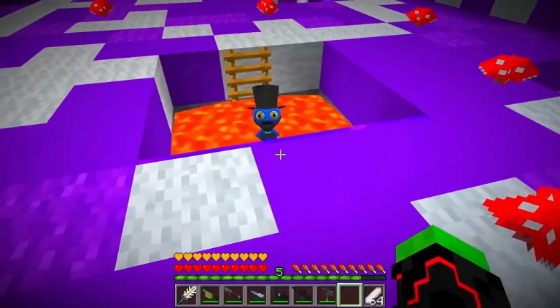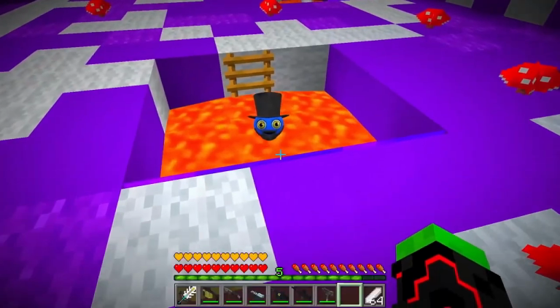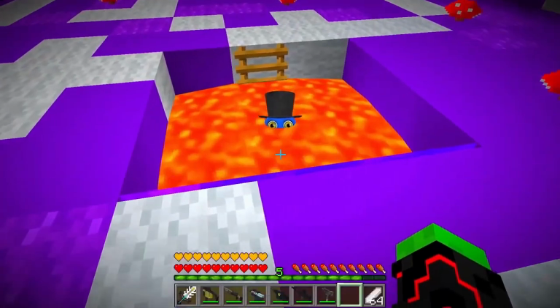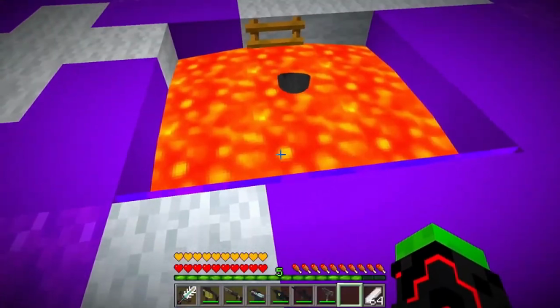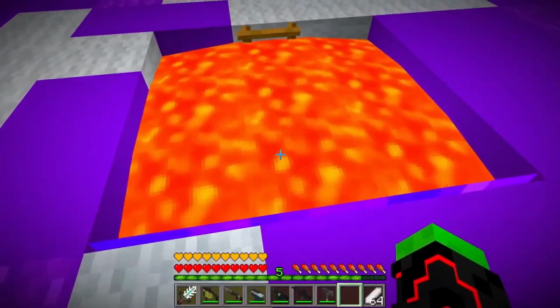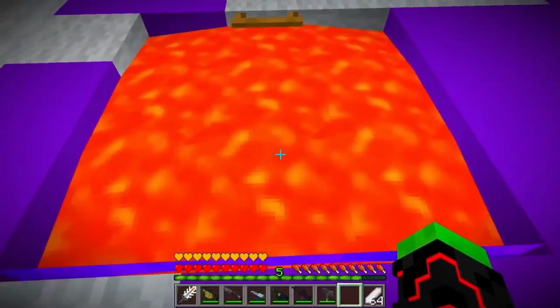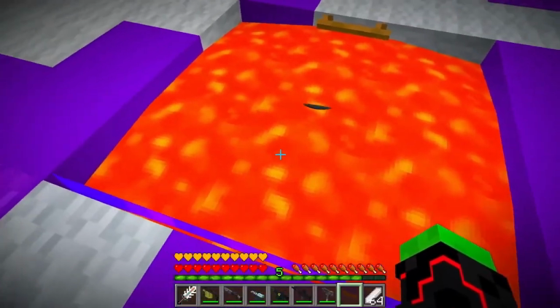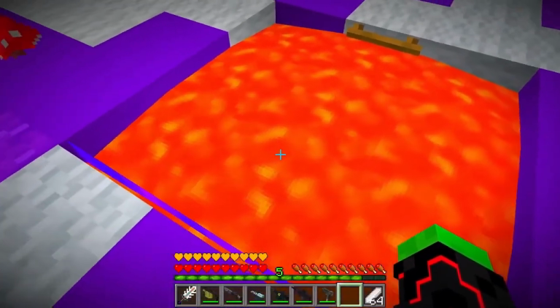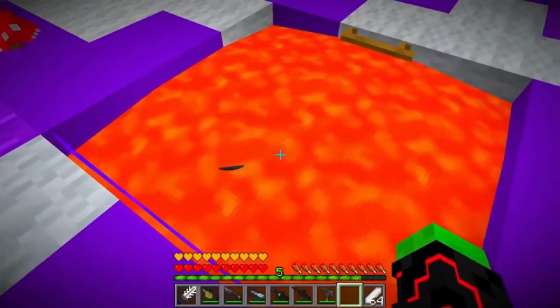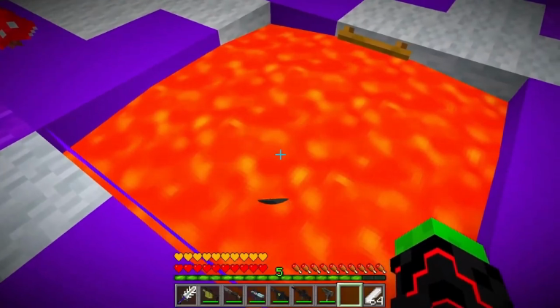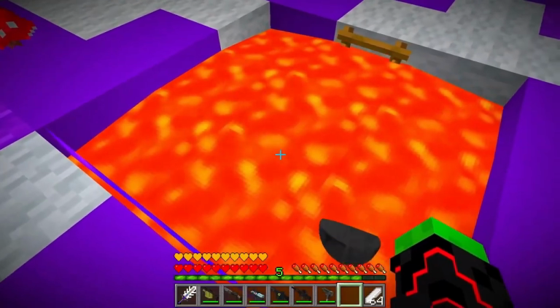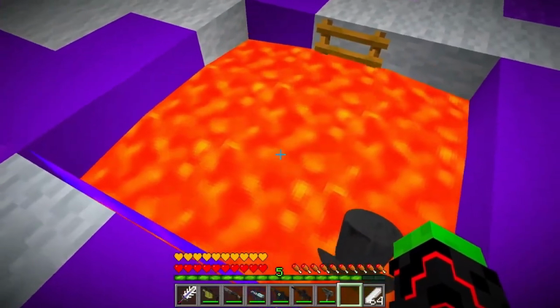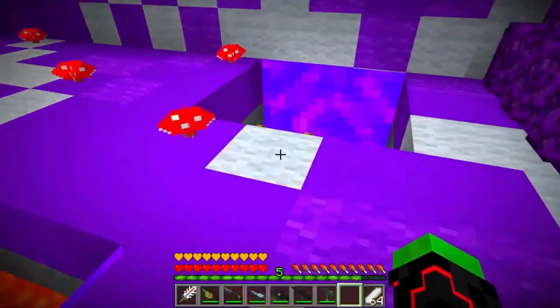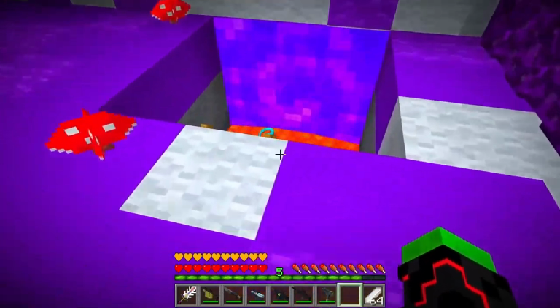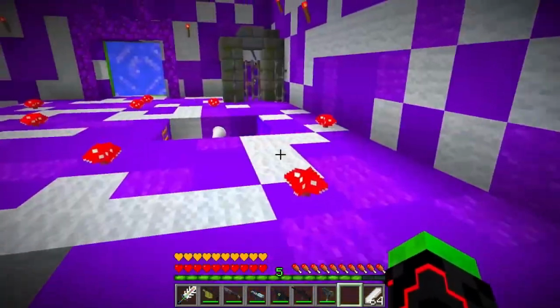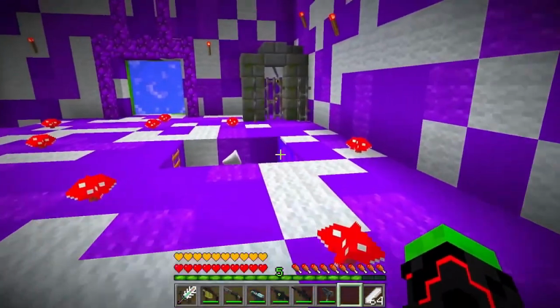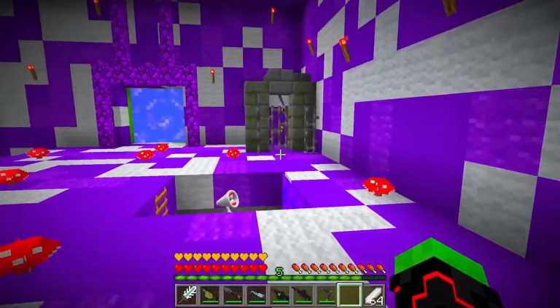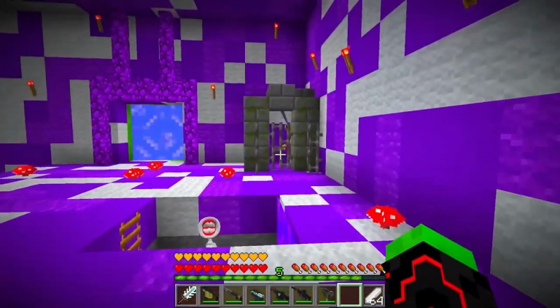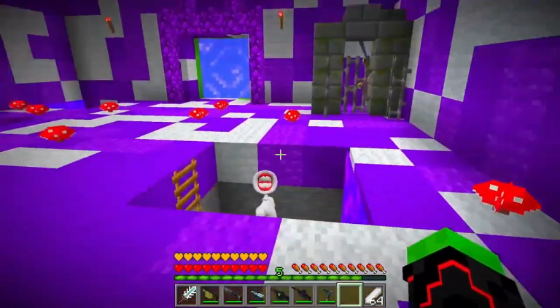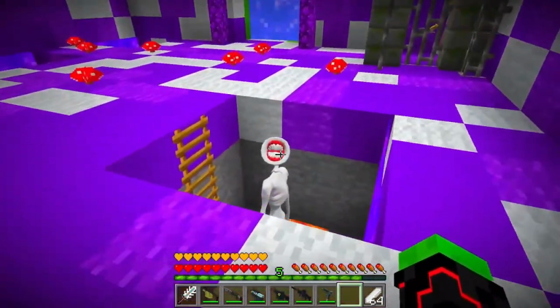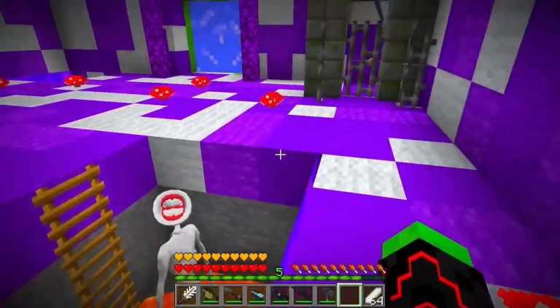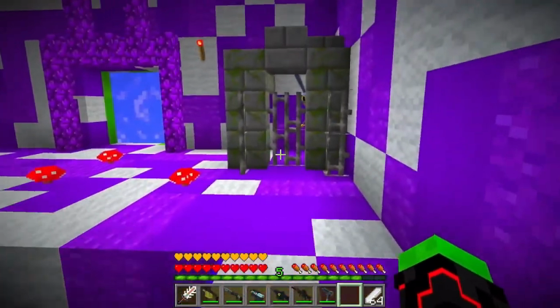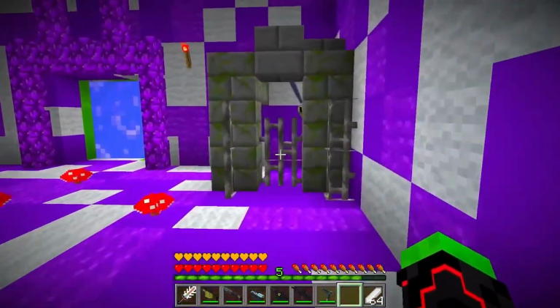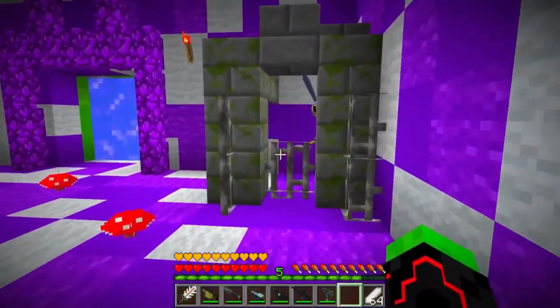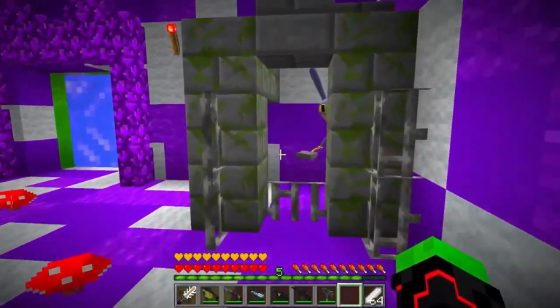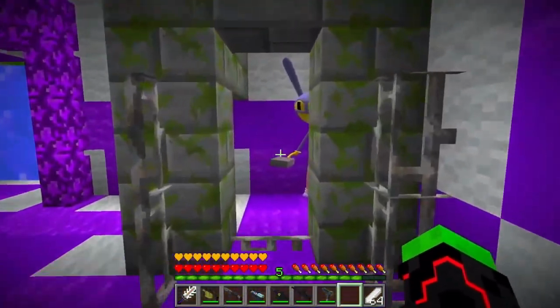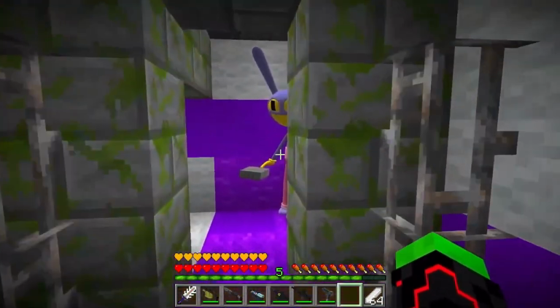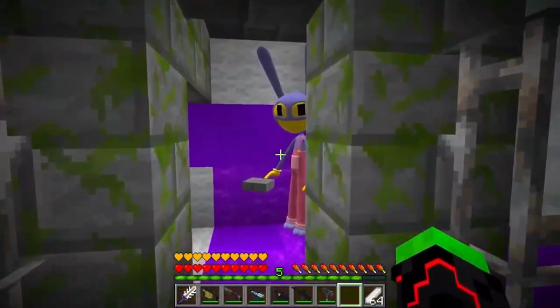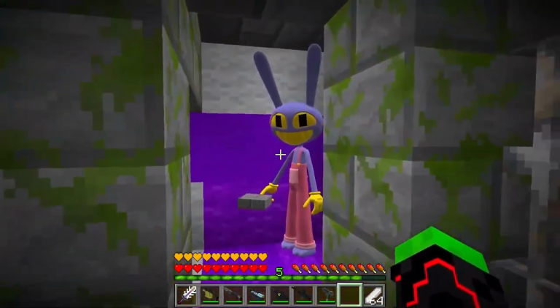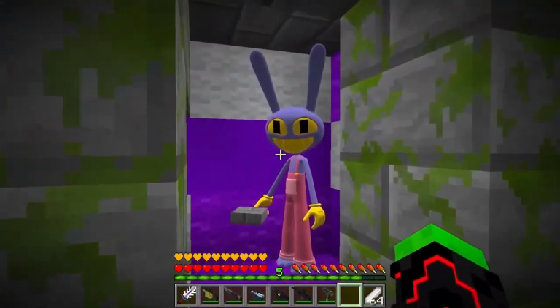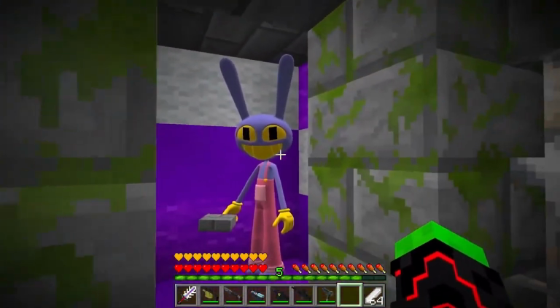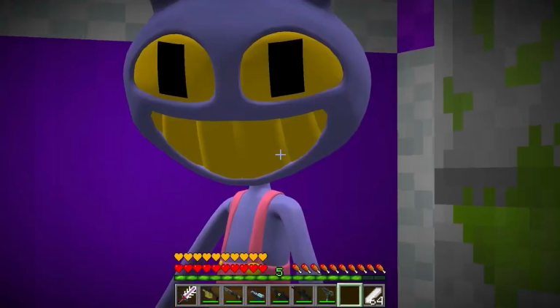Oh guys, look what it is. Poplin feet wet, the lava flooded. Into what? What's going on here? Guys, there's Jad from the Digital Circus, Jack. That's great.